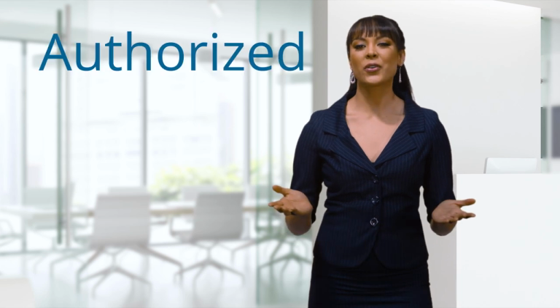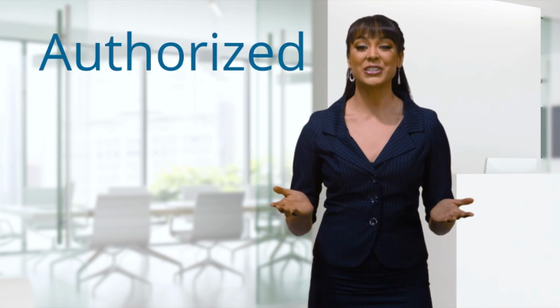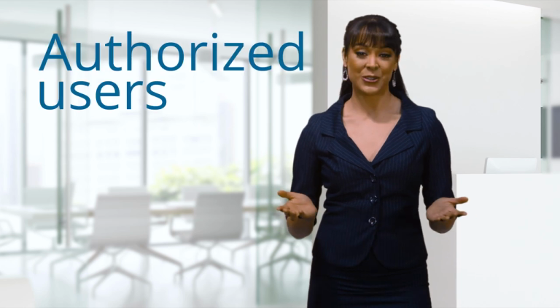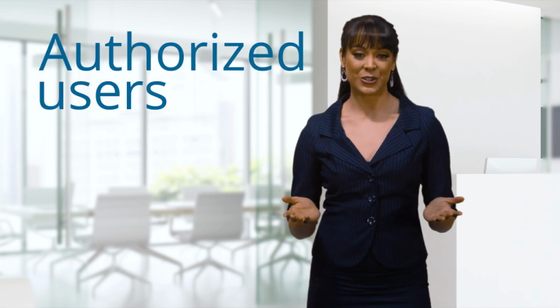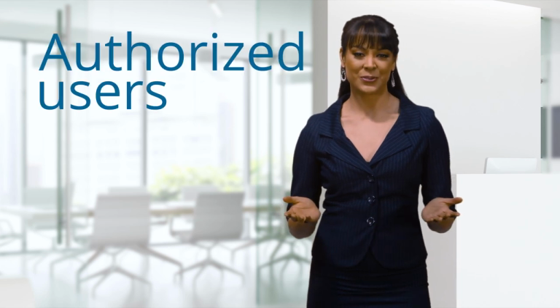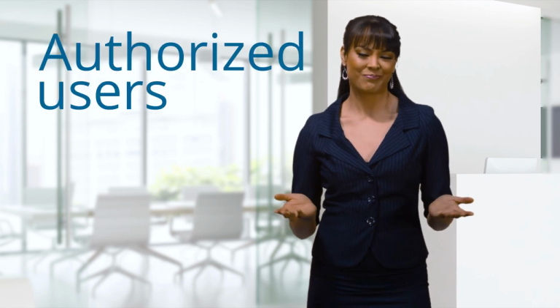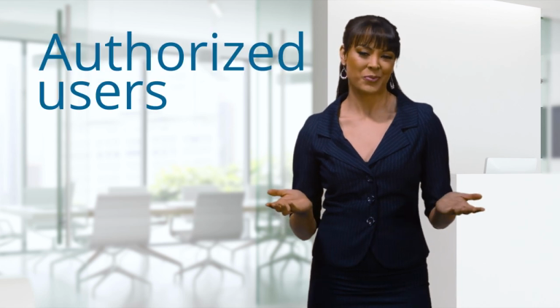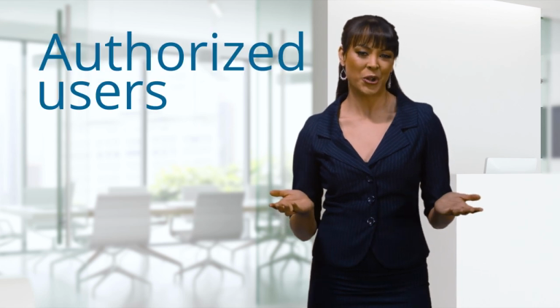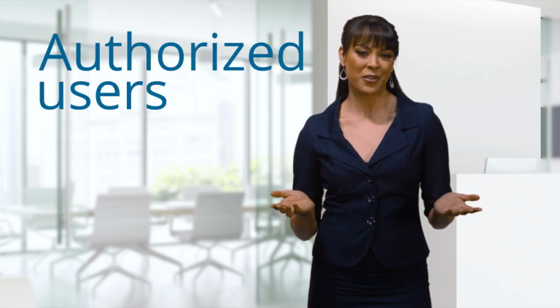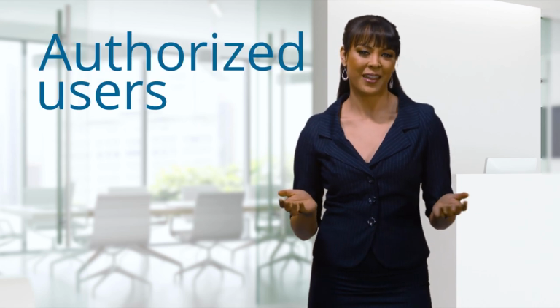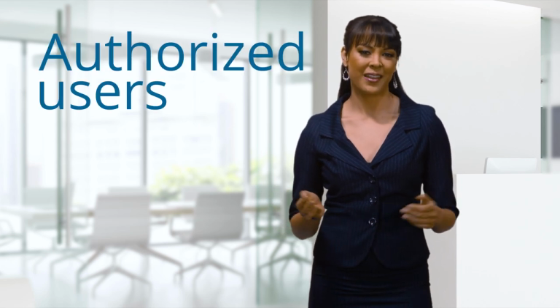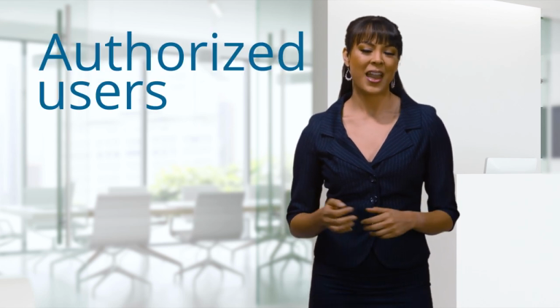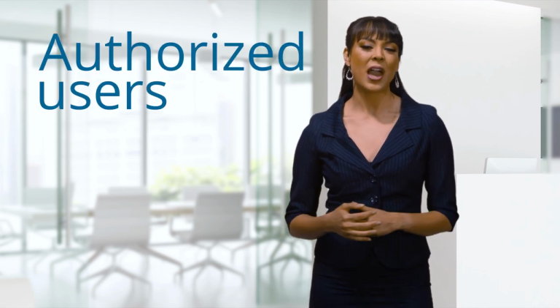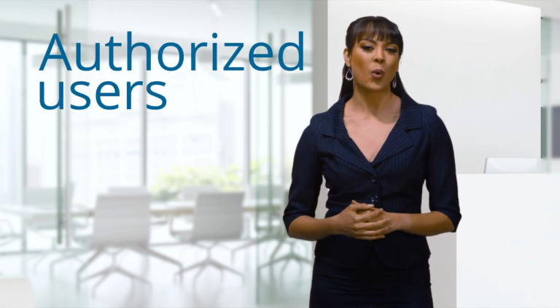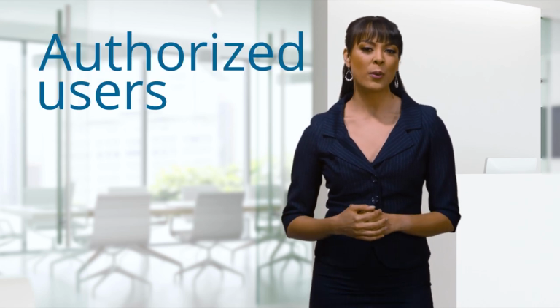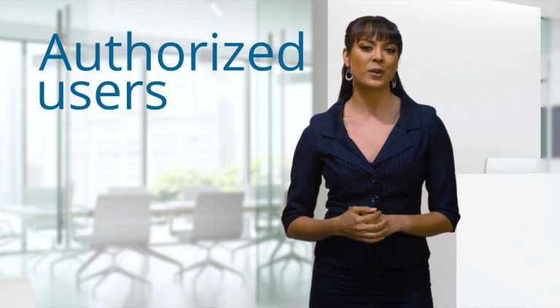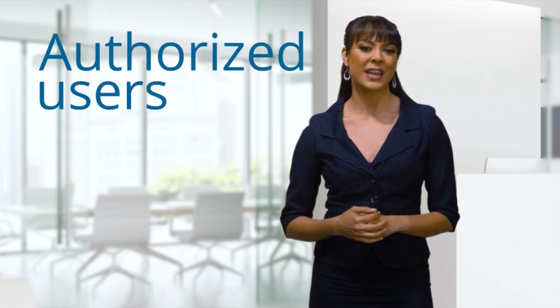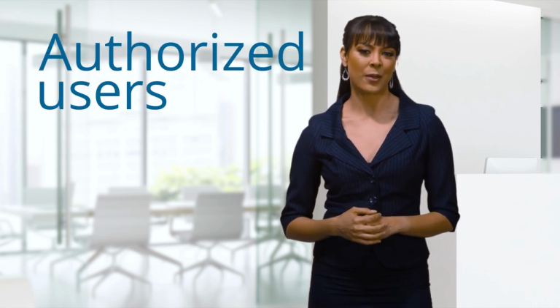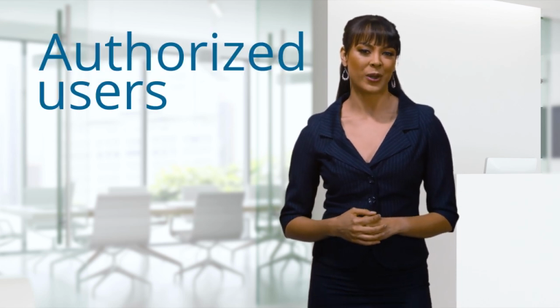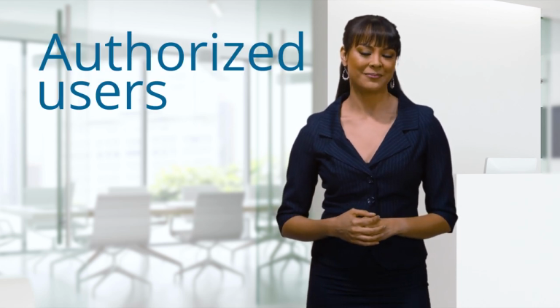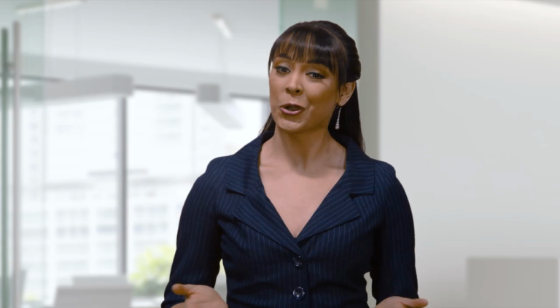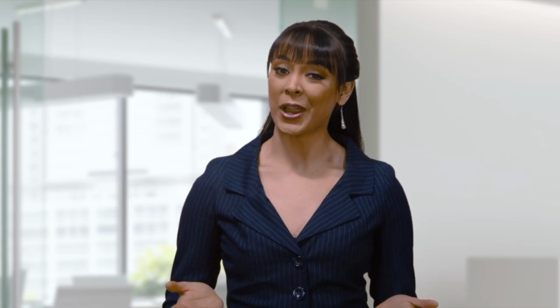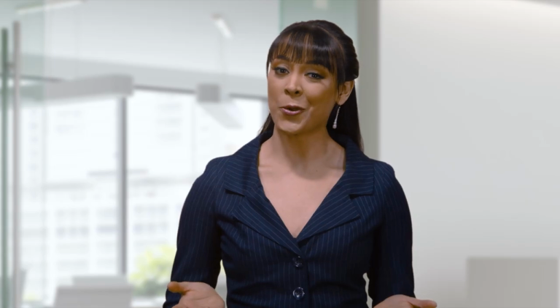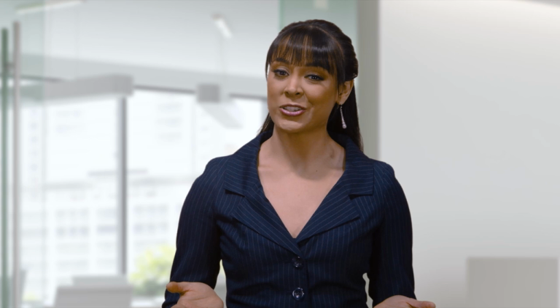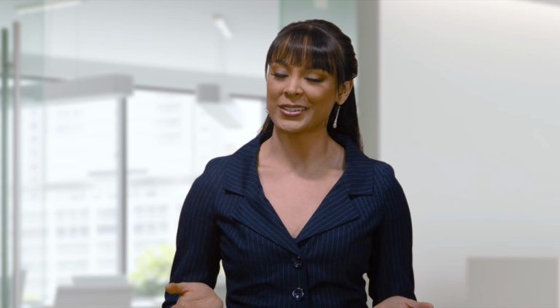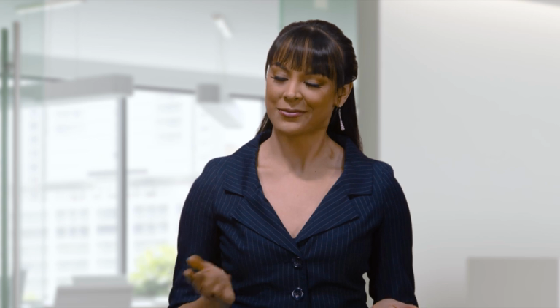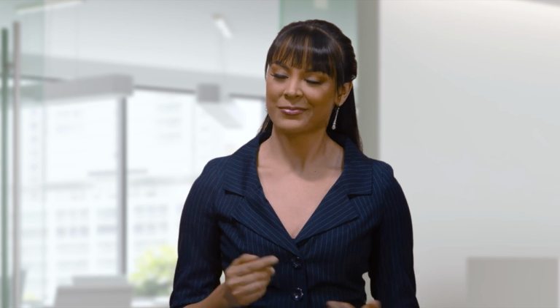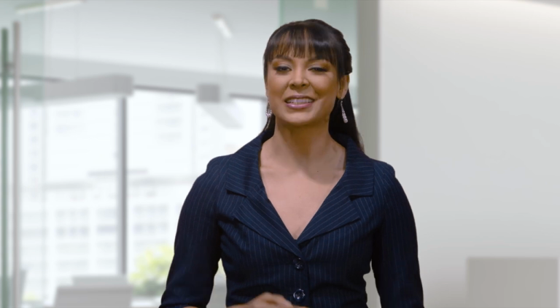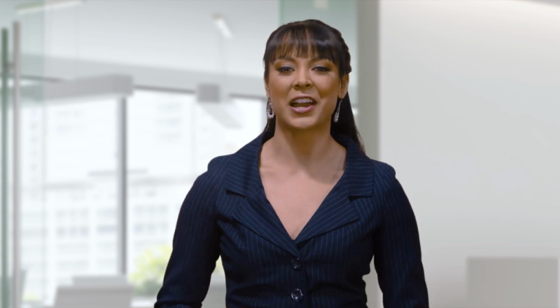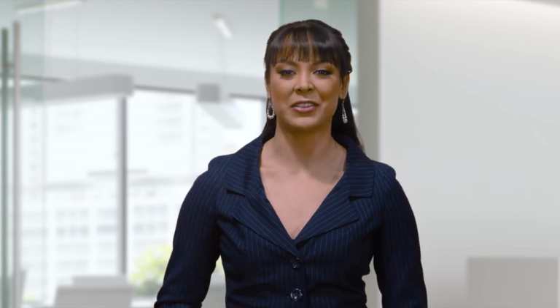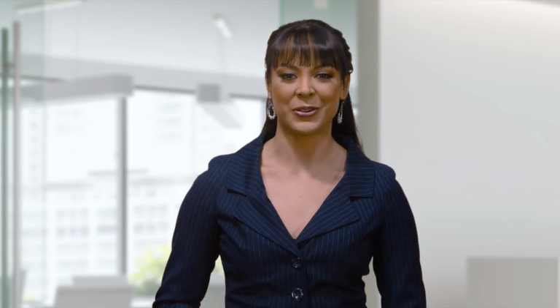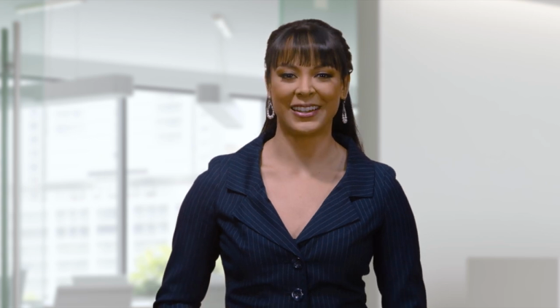Authorized users. What are they, and why would you want to add one? Great questions. Let's dive into it.